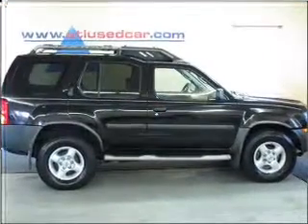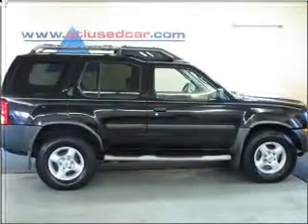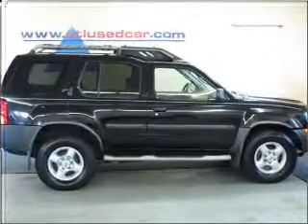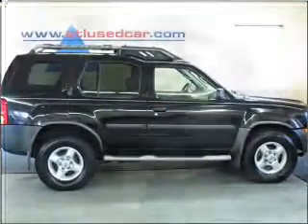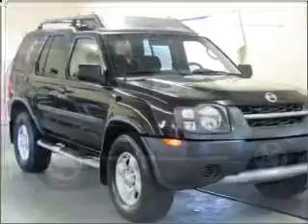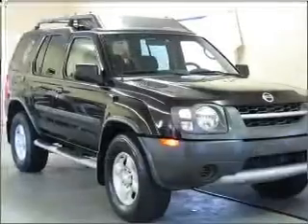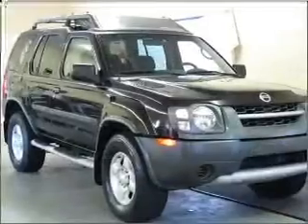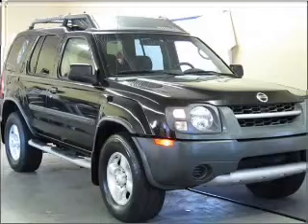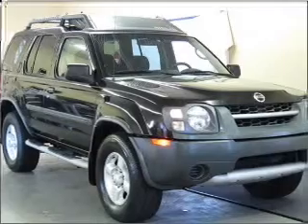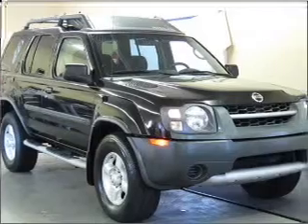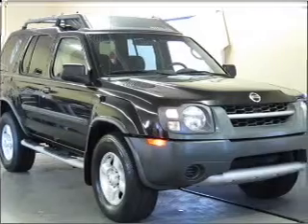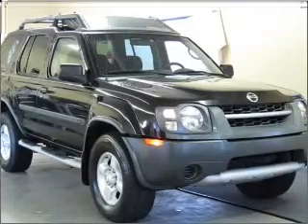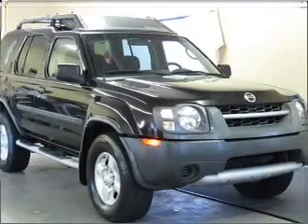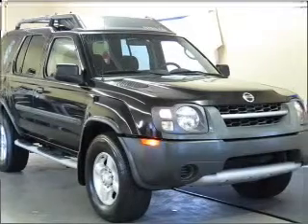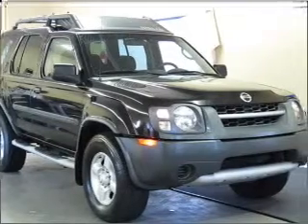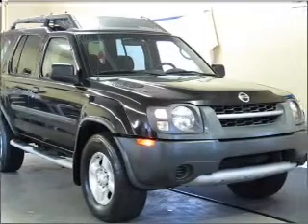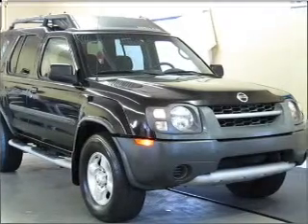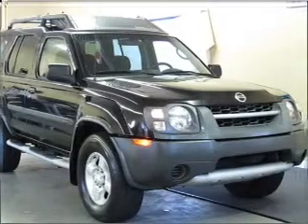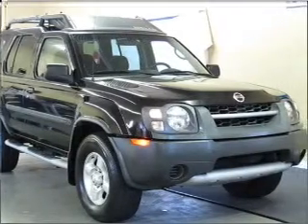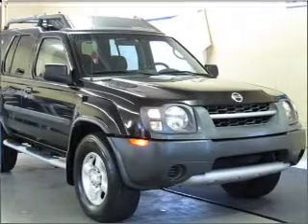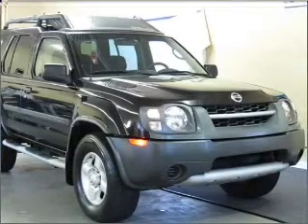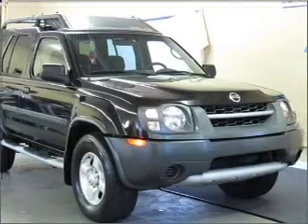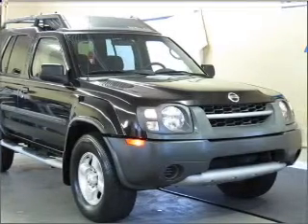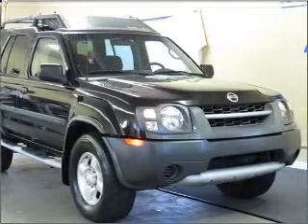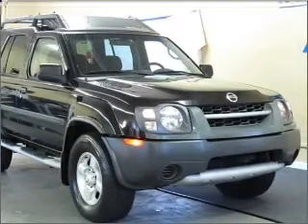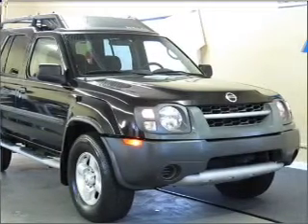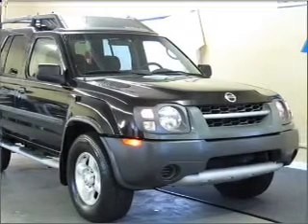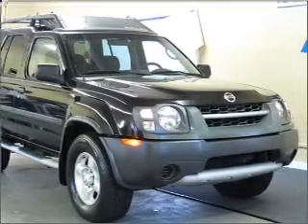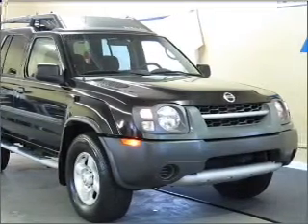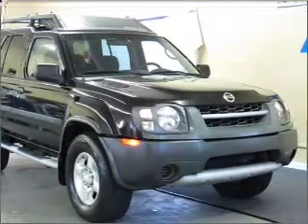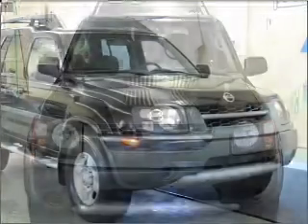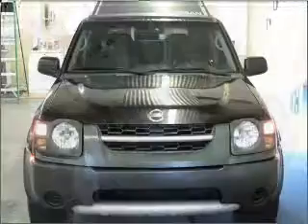We would love to put you in the driver's seat of this X-Terra. Please contact us for more information.